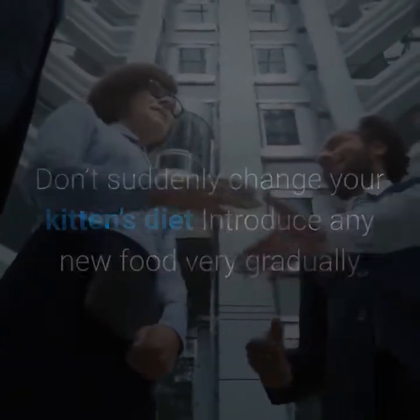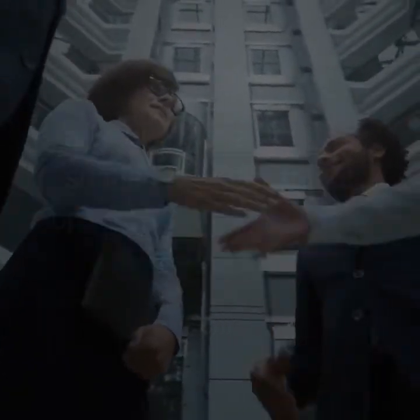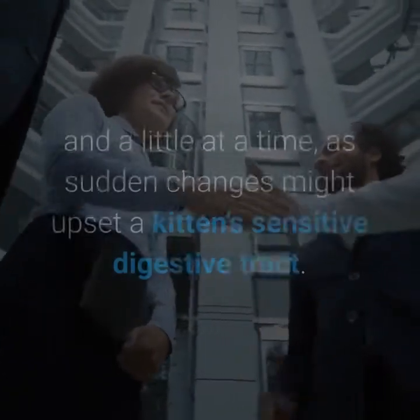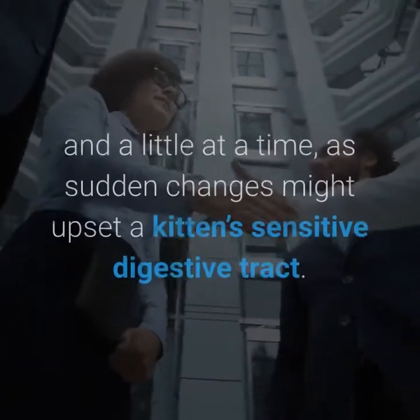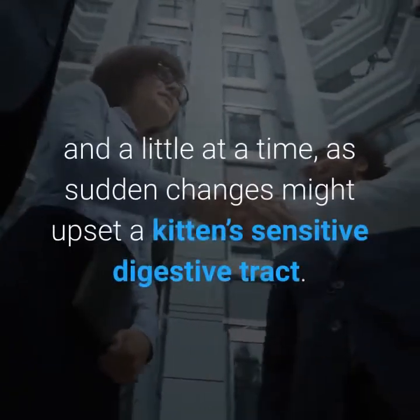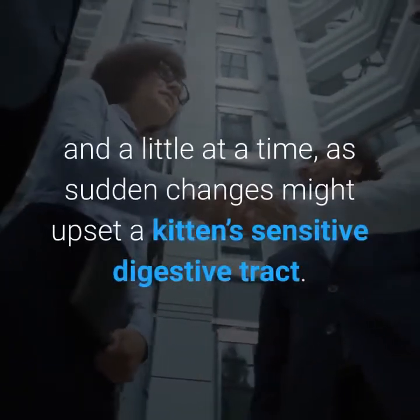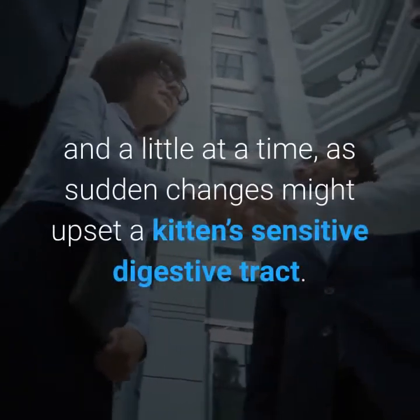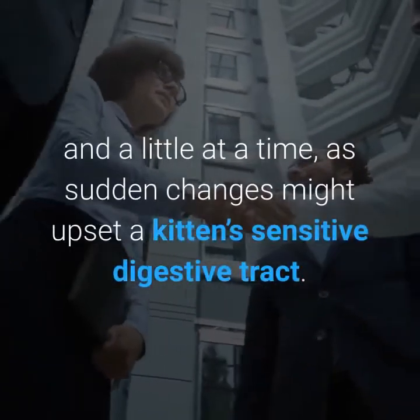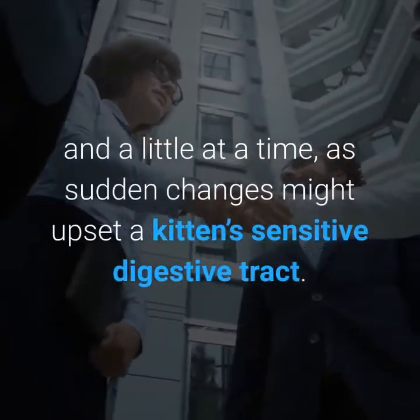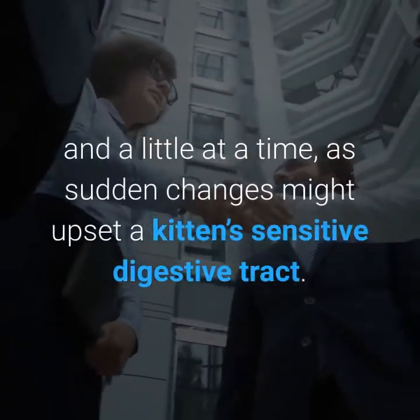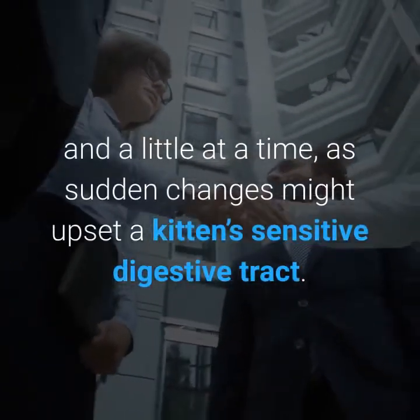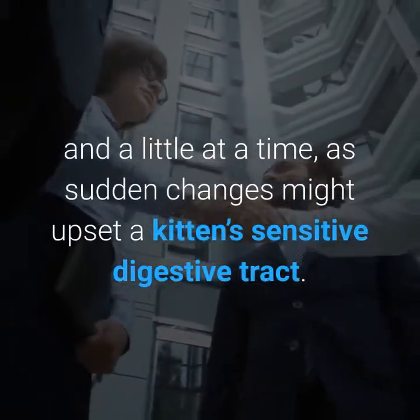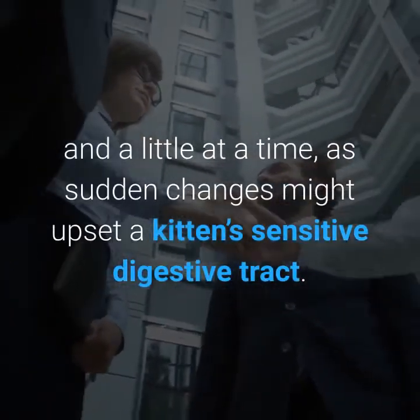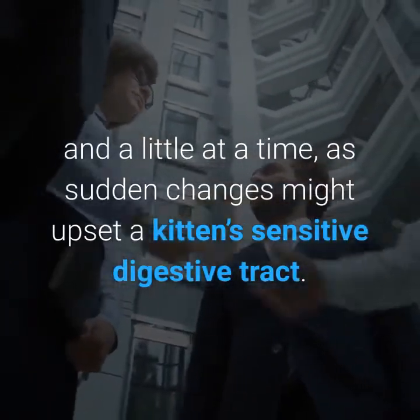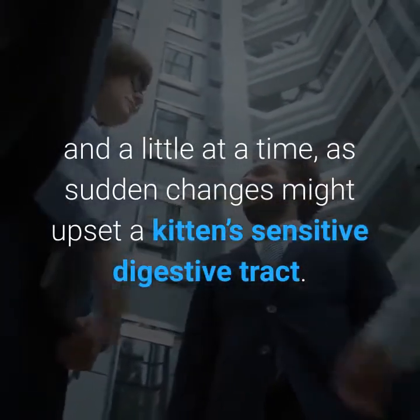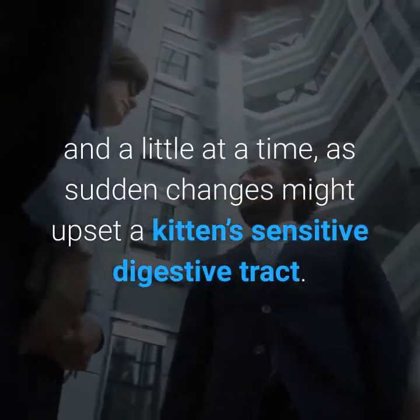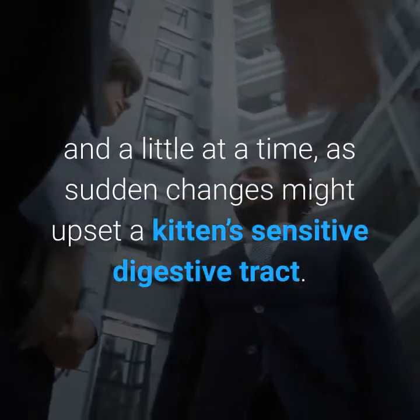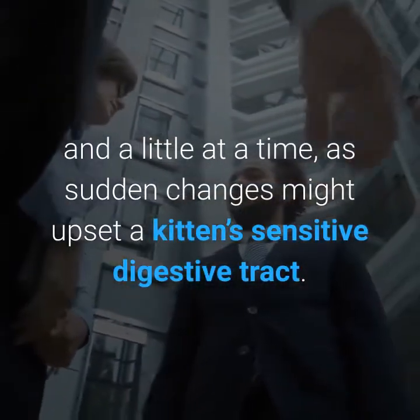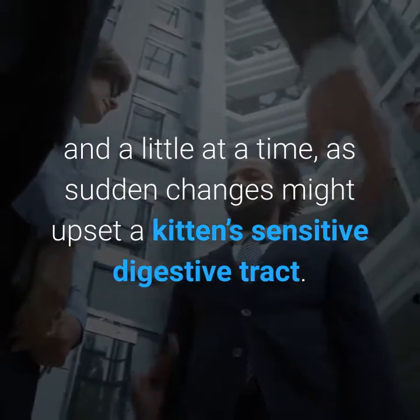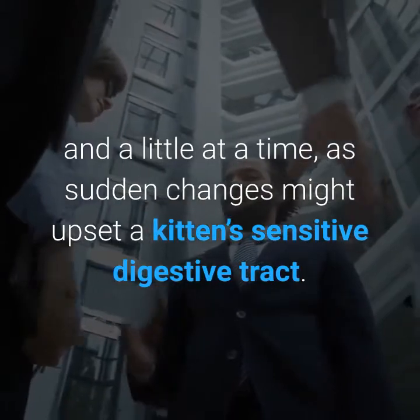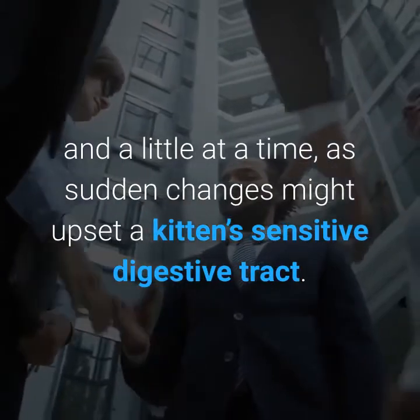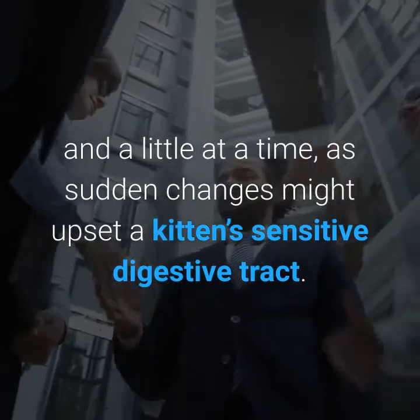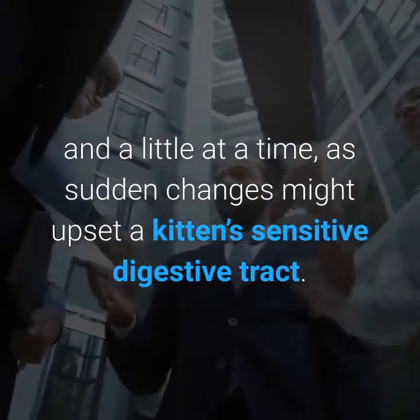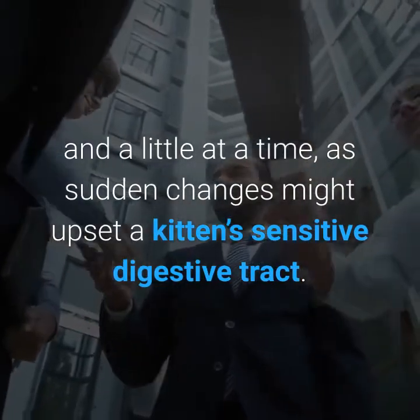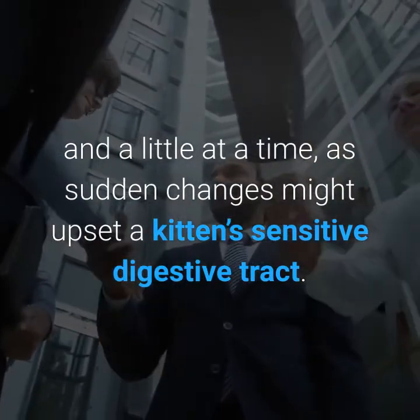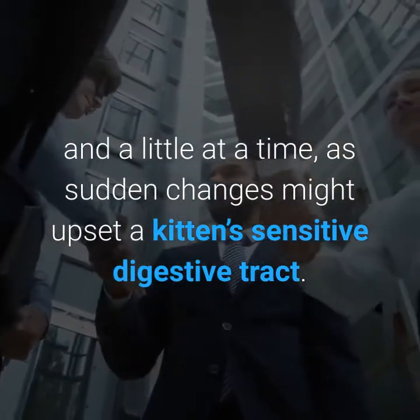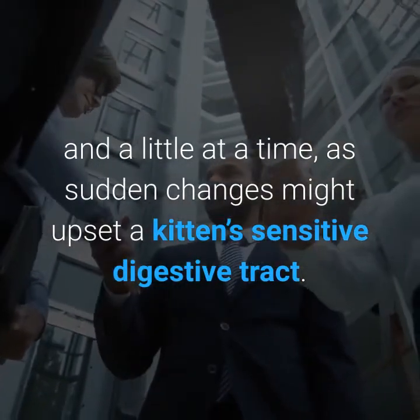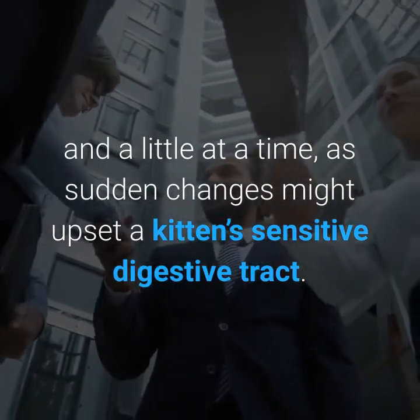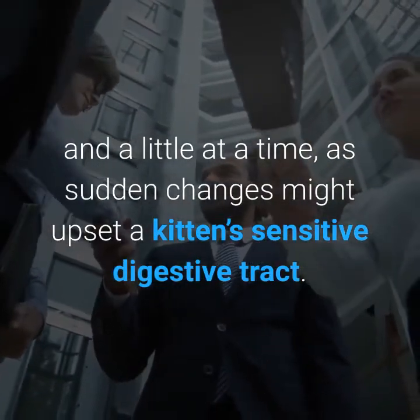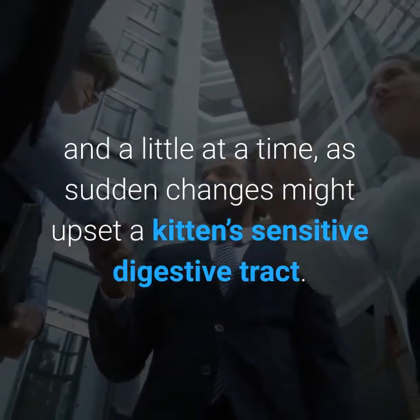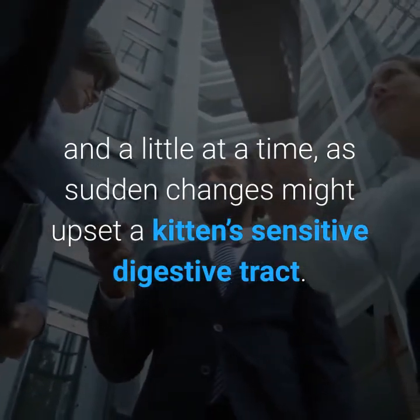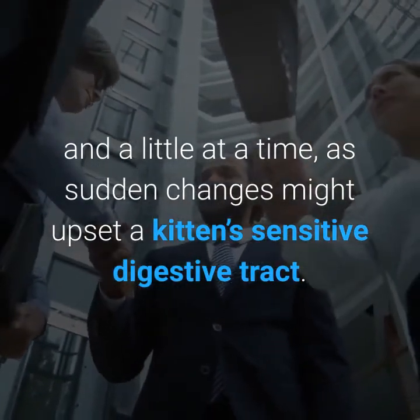Don't suddenly change your kitten's diet. Introduce any new food very gradually and a little at a time, as sudden changes might upset a kitten's sensitive digestive tract.